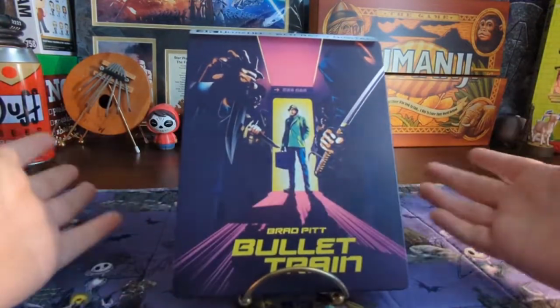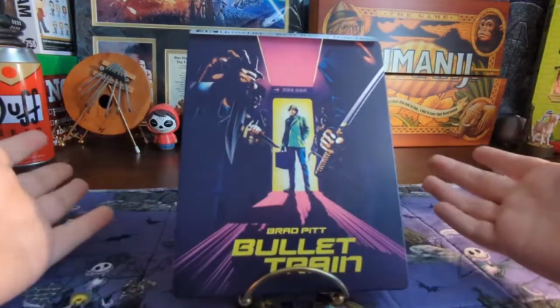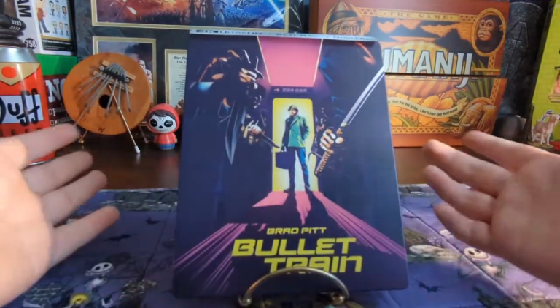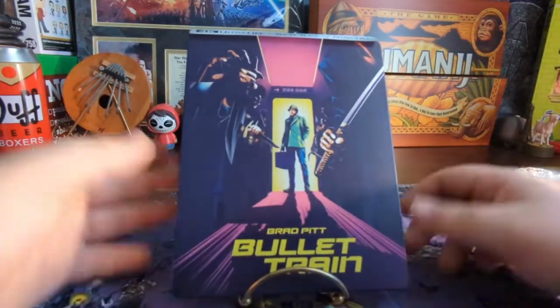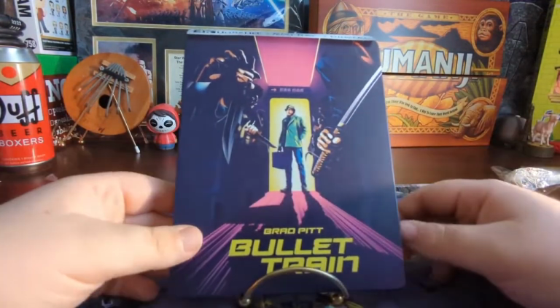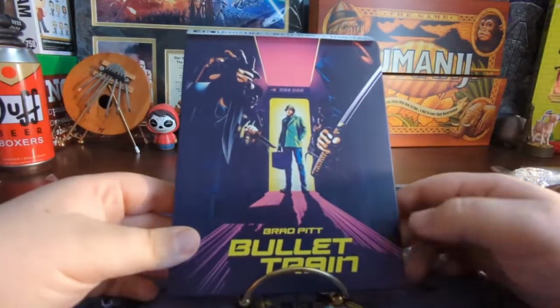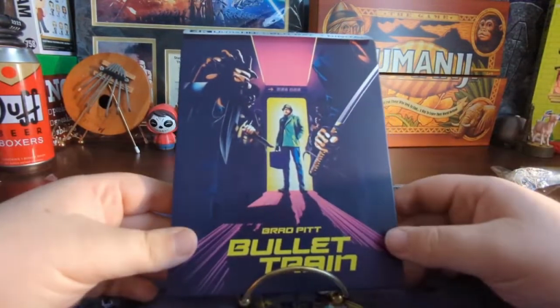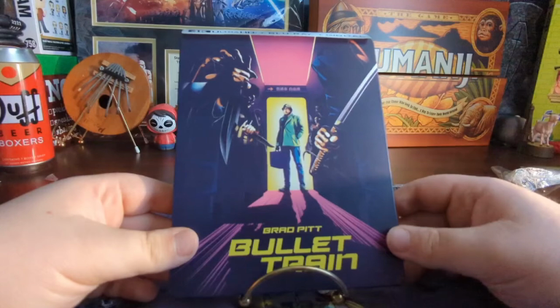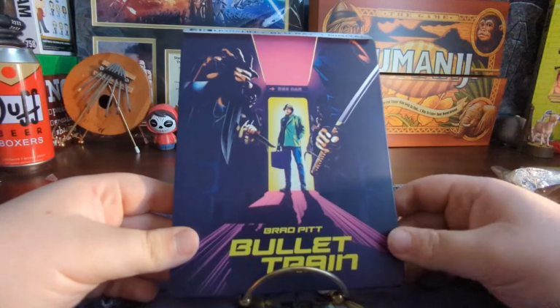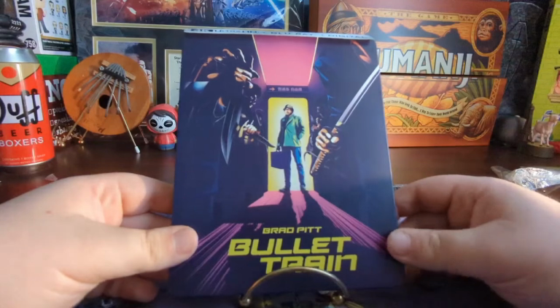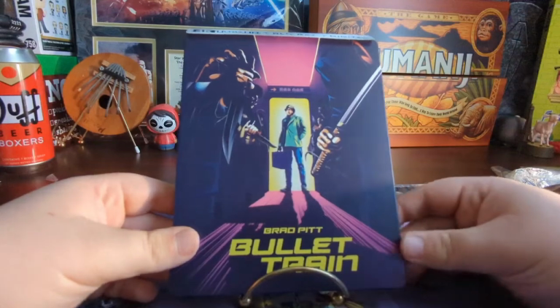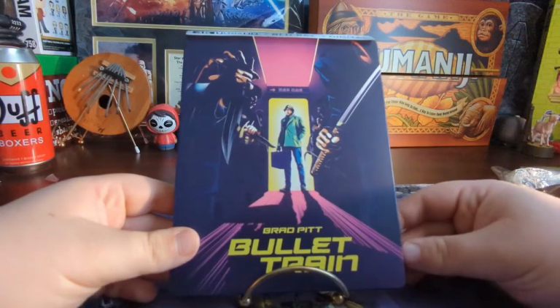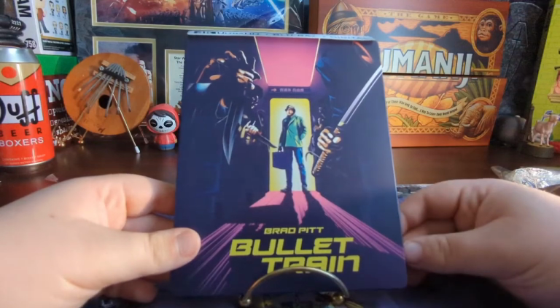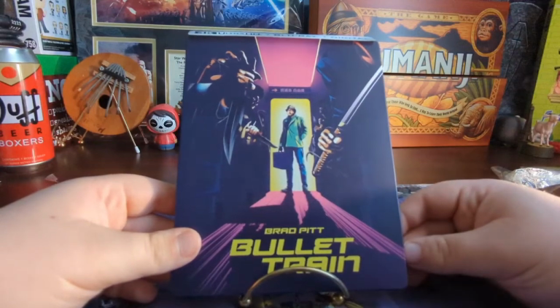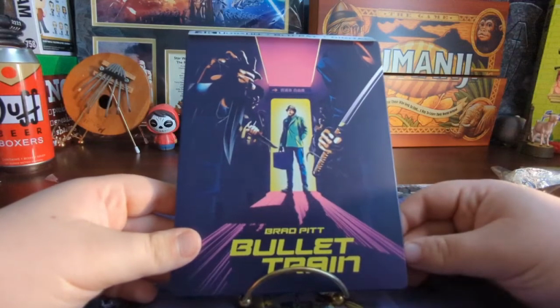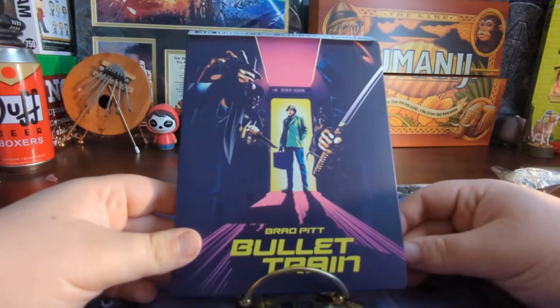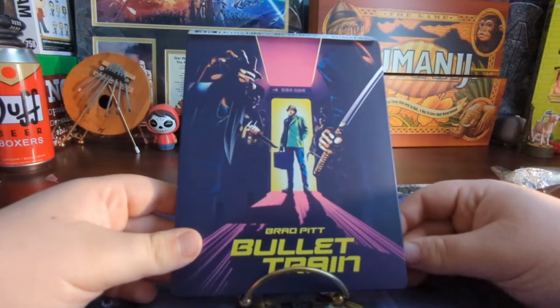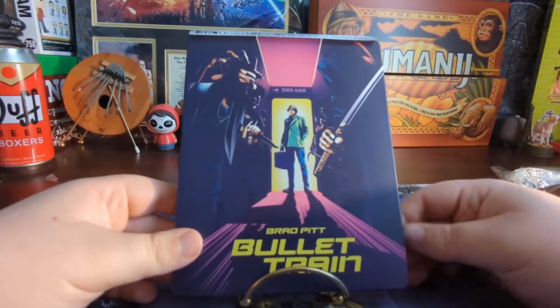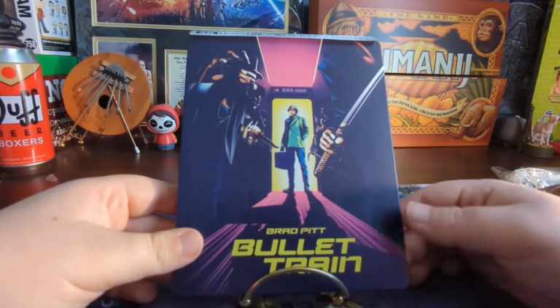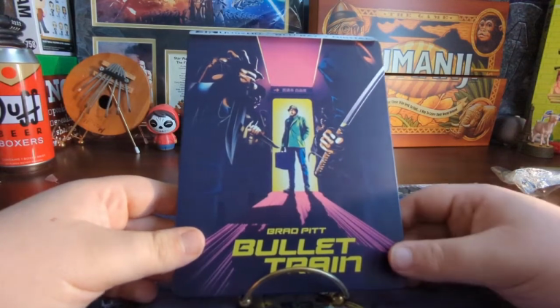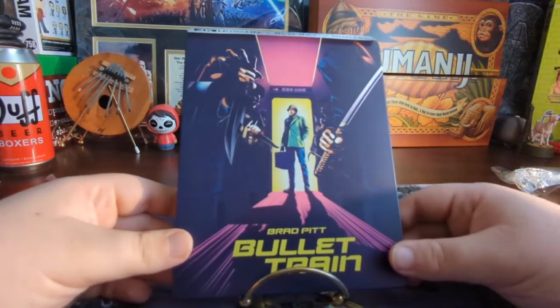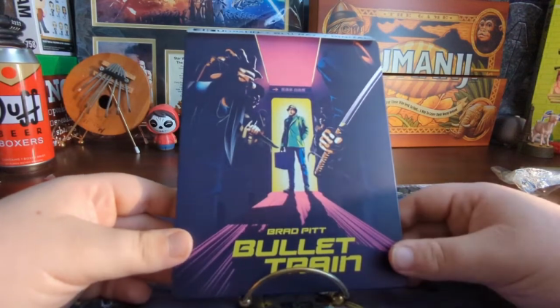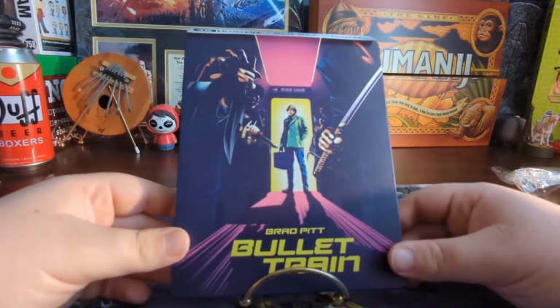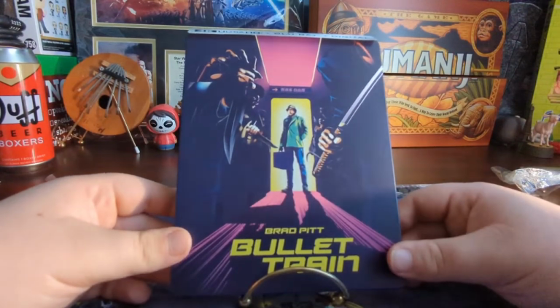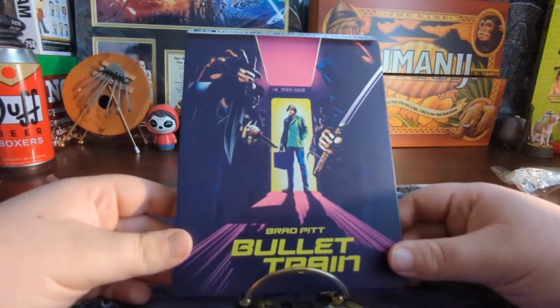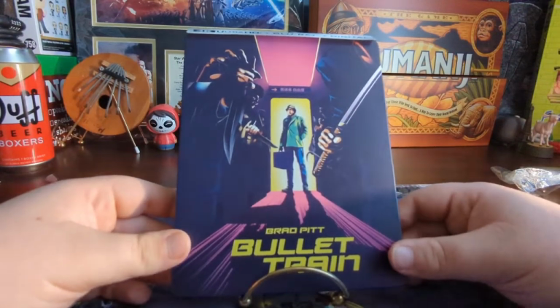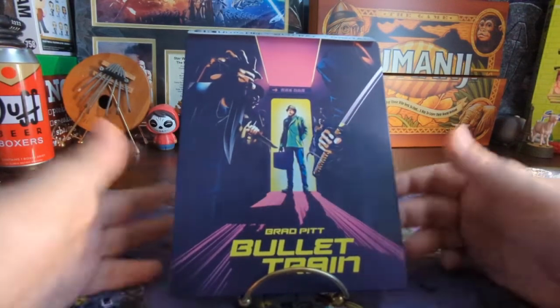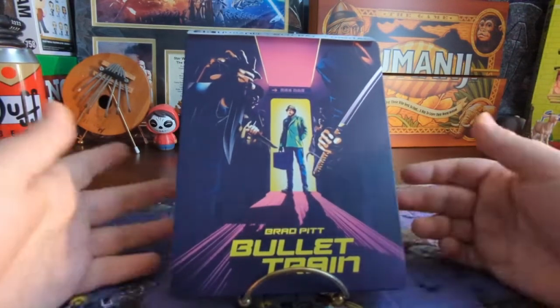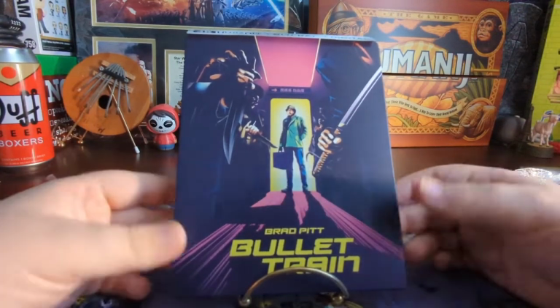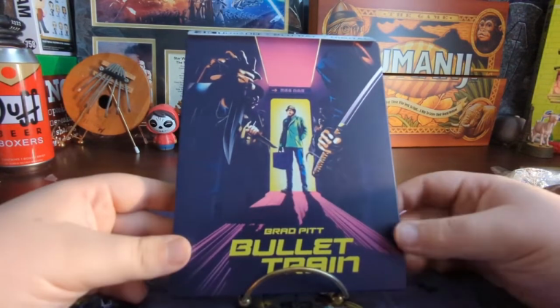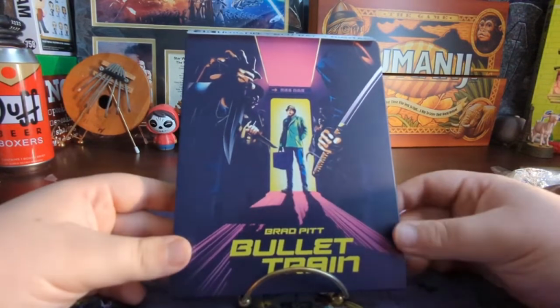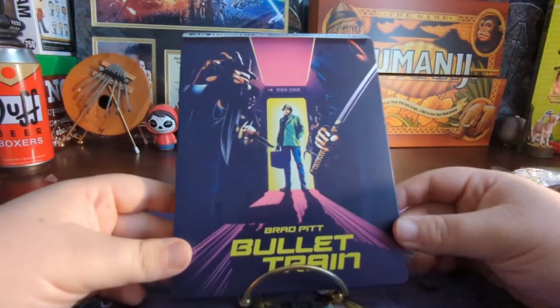That is it — let me know what you guys thought of this movie if you've seen it, and let me know what you thought of the steelbook and the release.